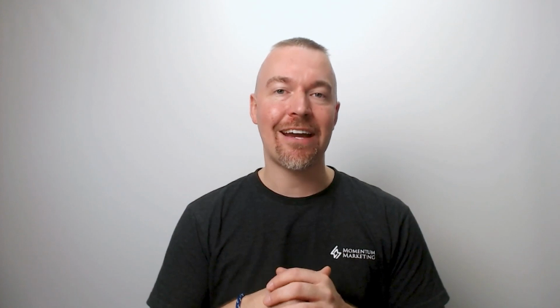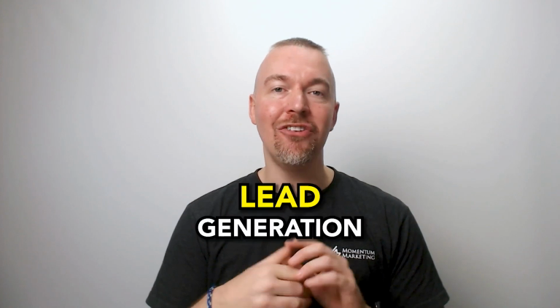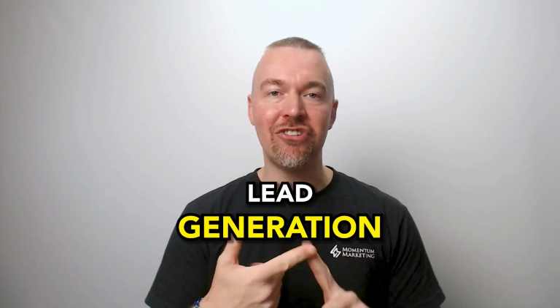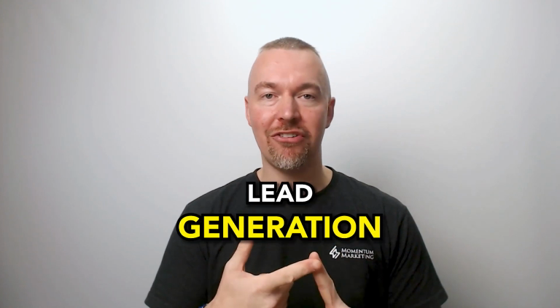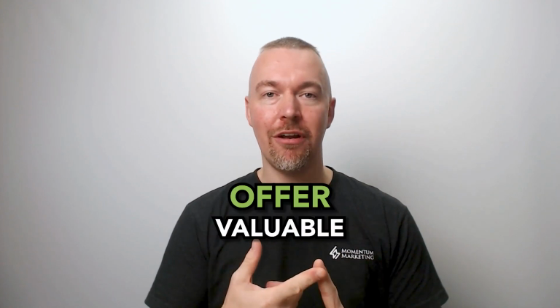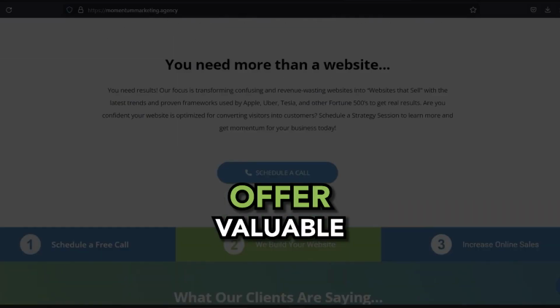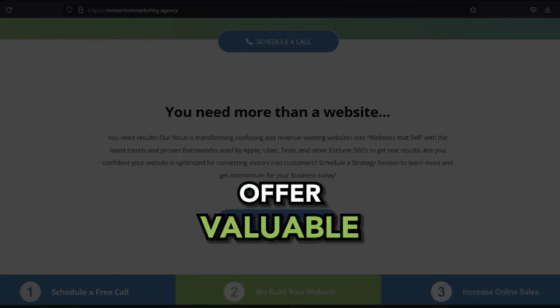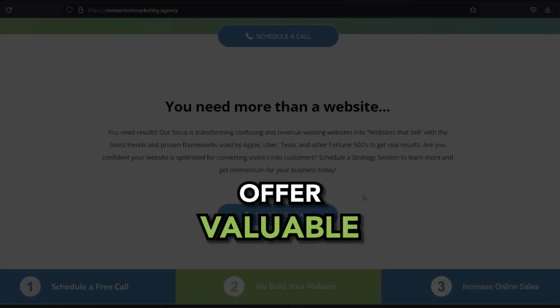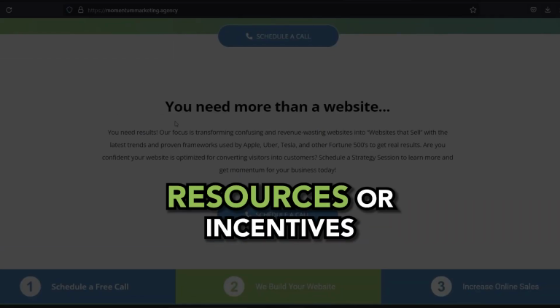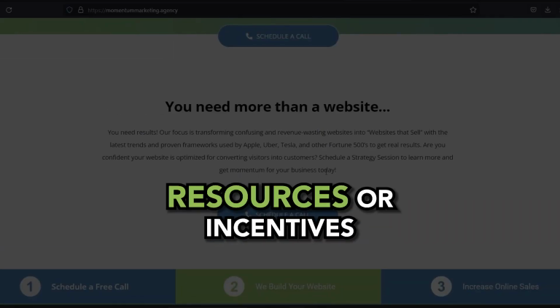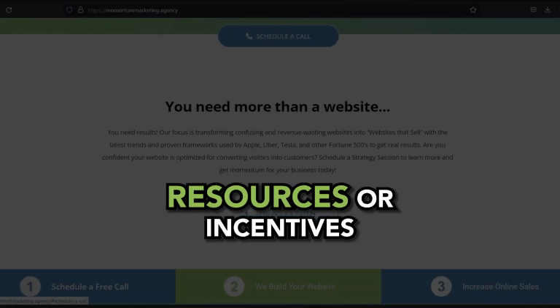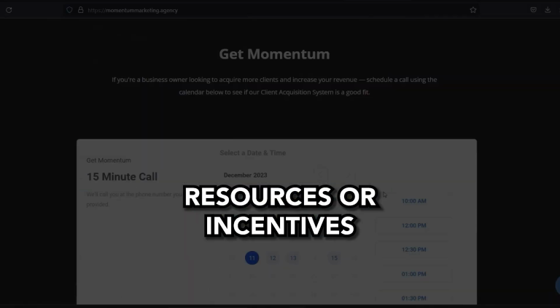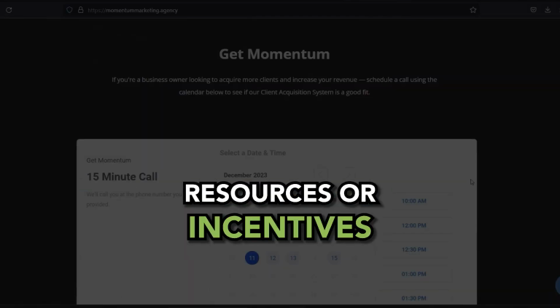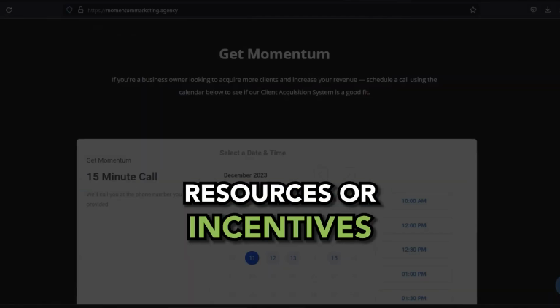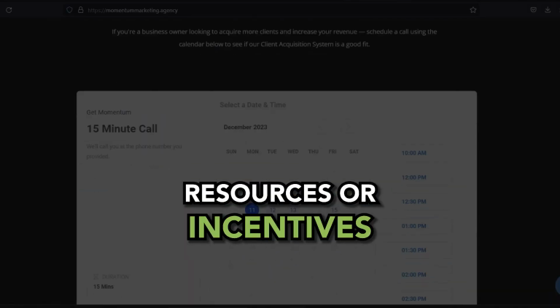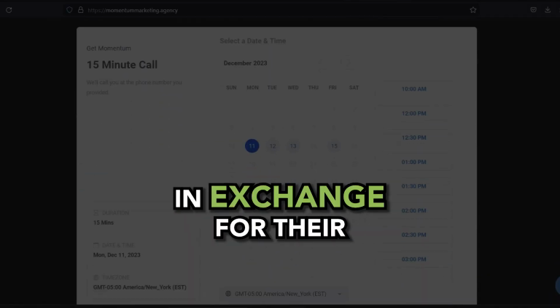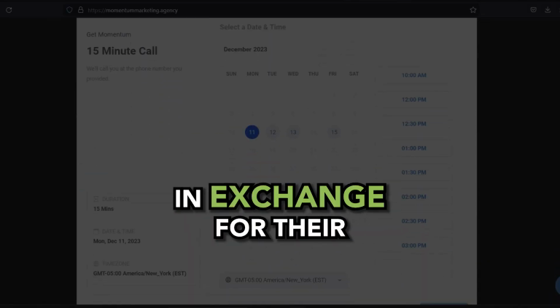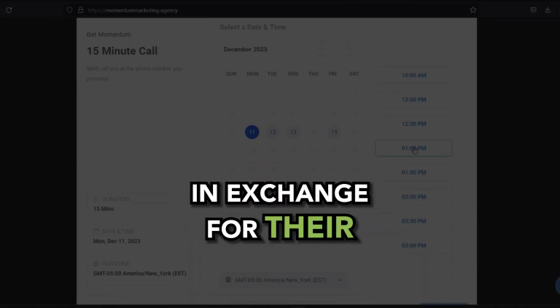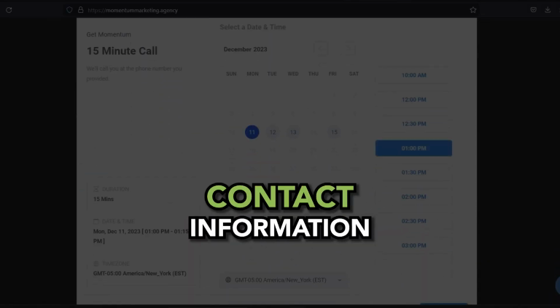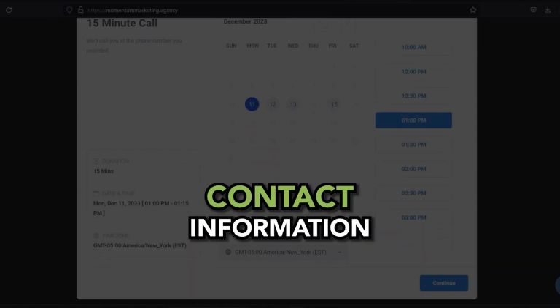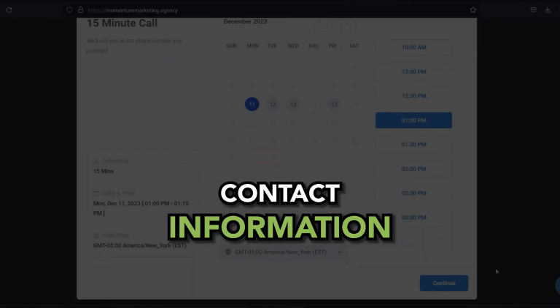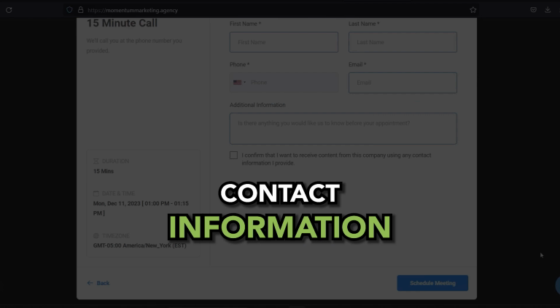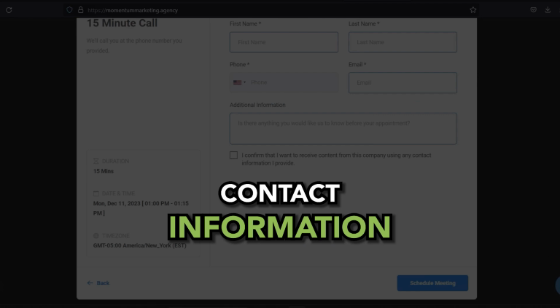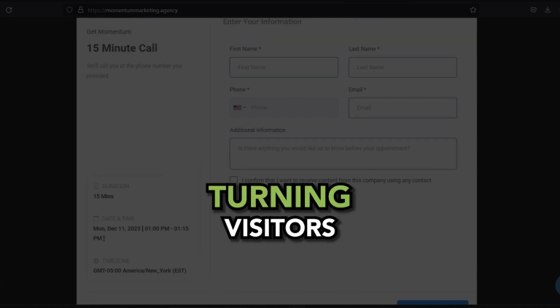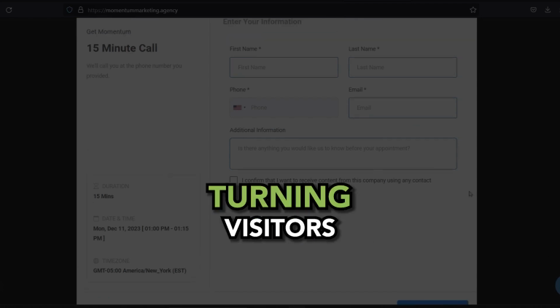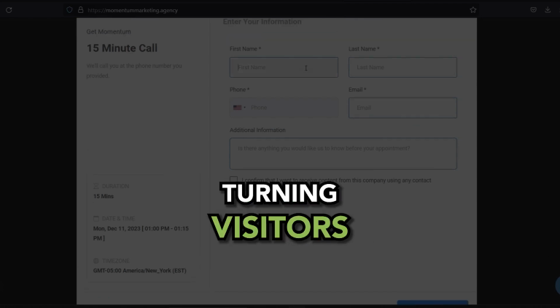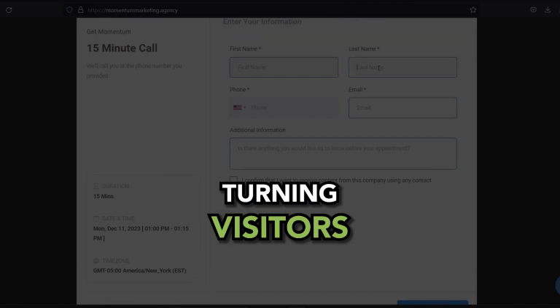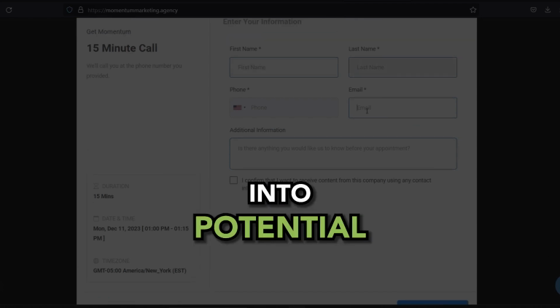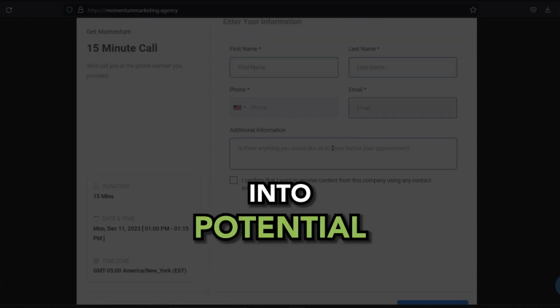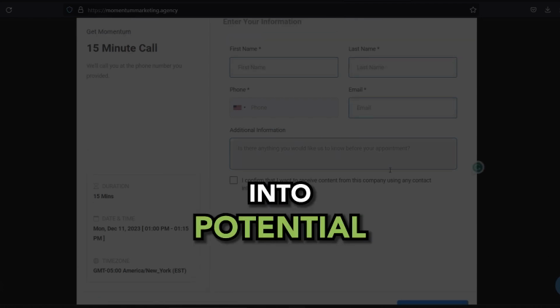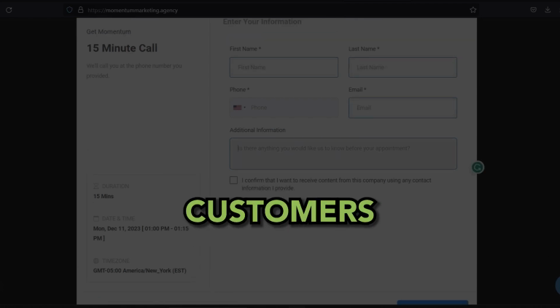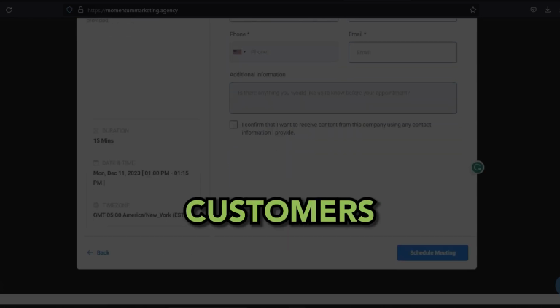Next, lead generation. Offer valuable resources or incentives in exchange for their contact information, turning visitors into potential customers.